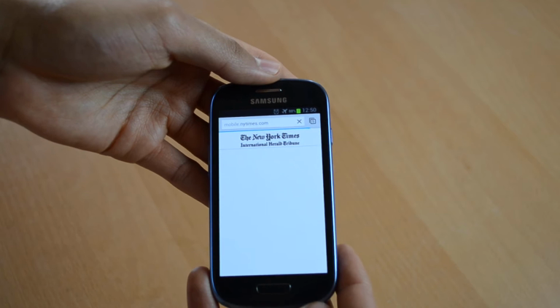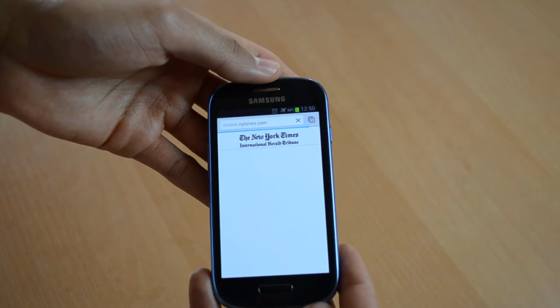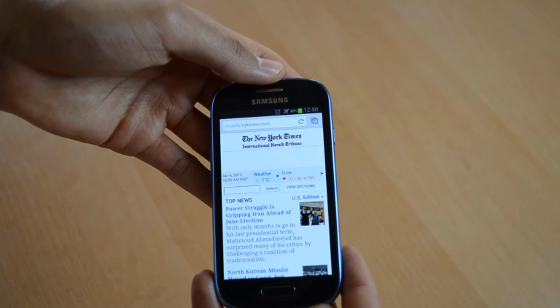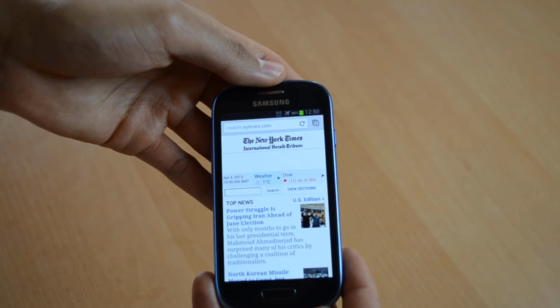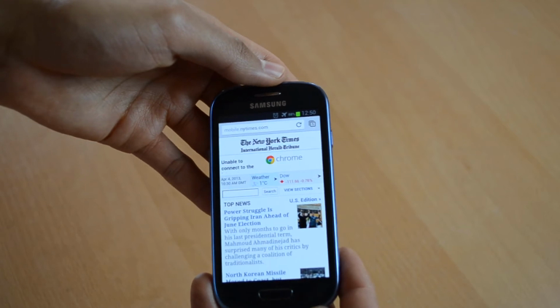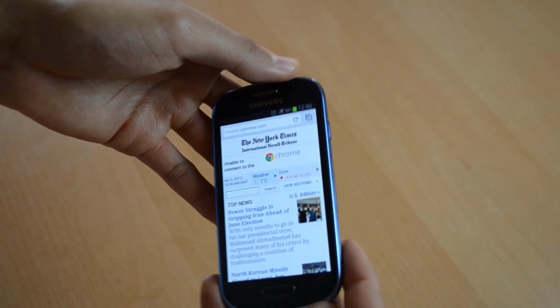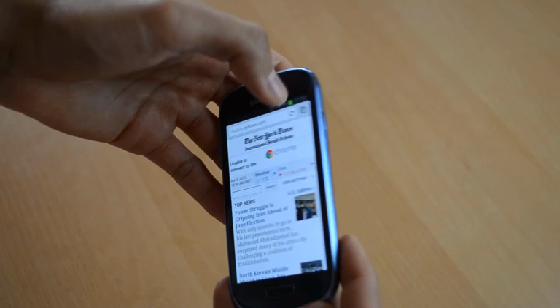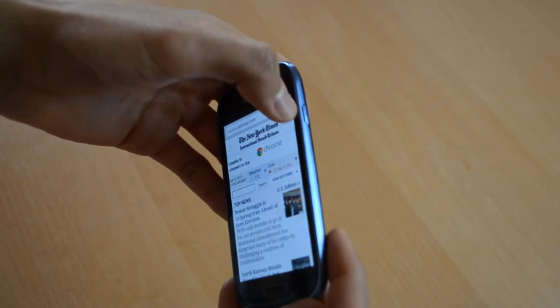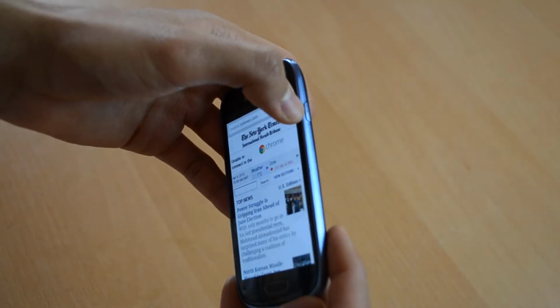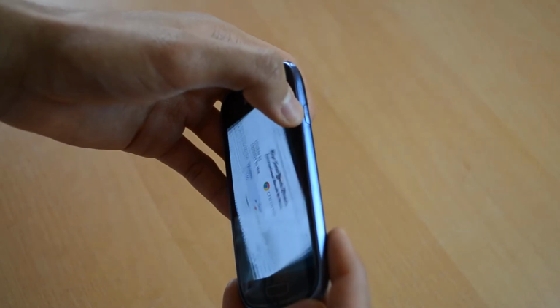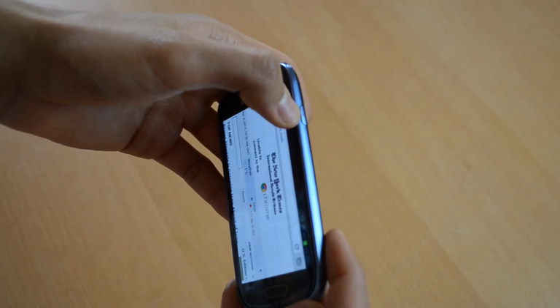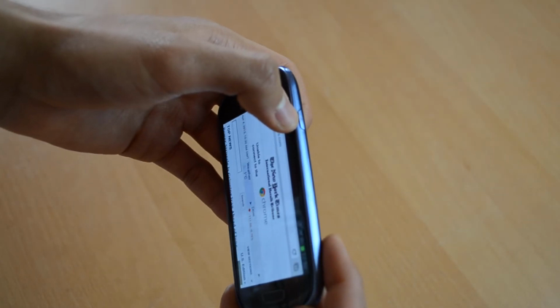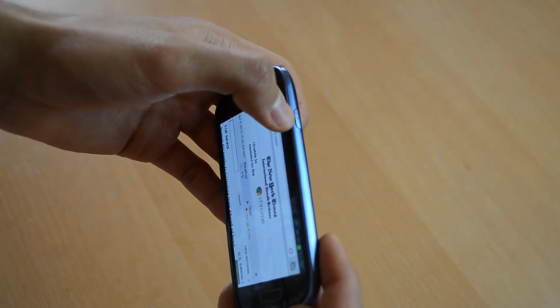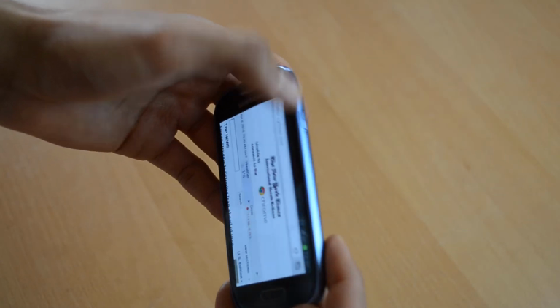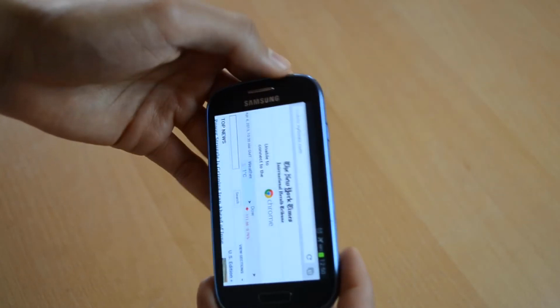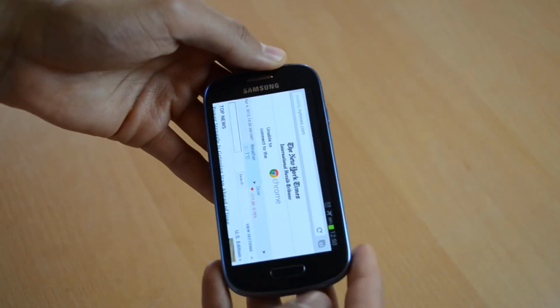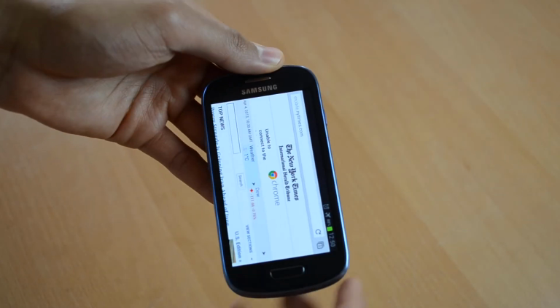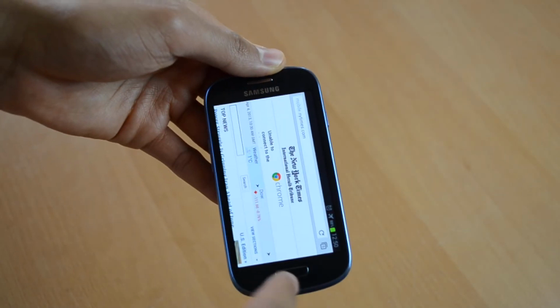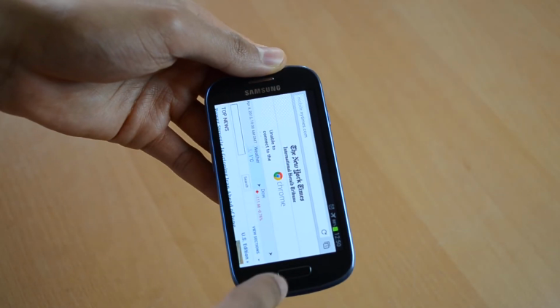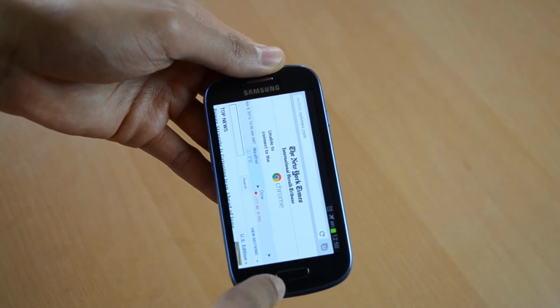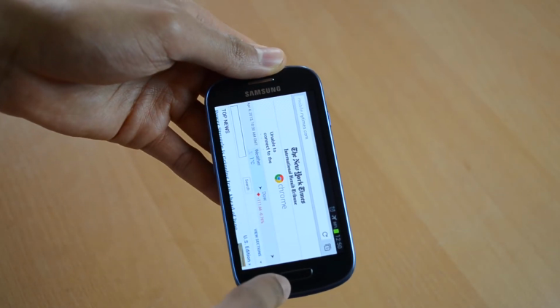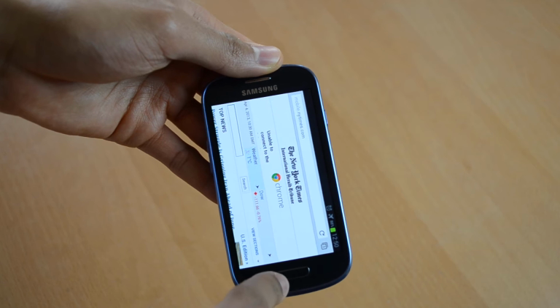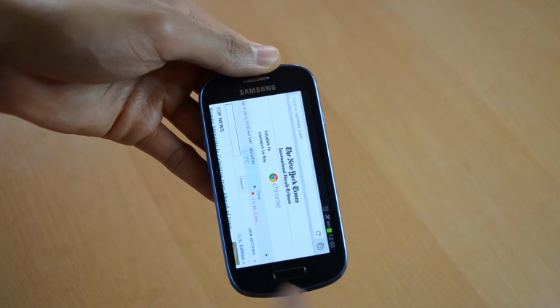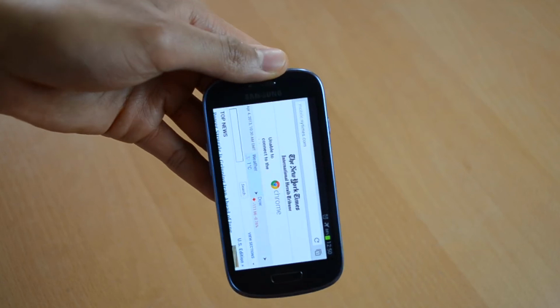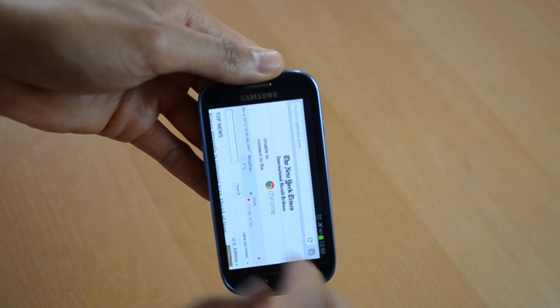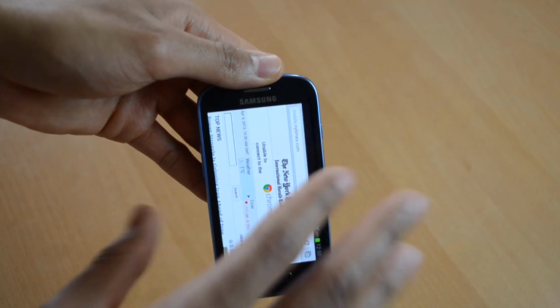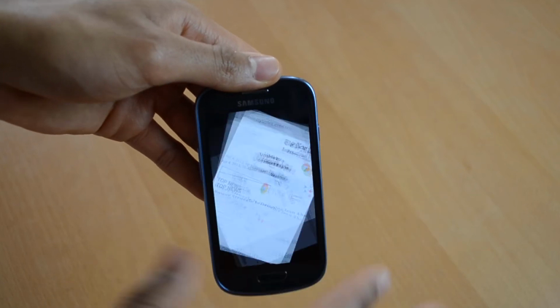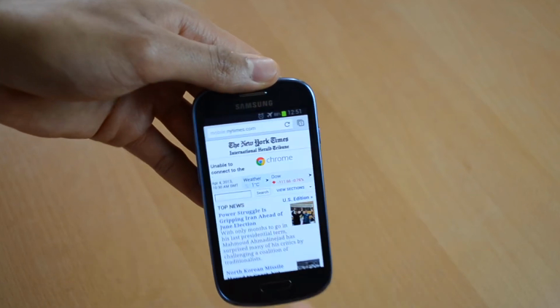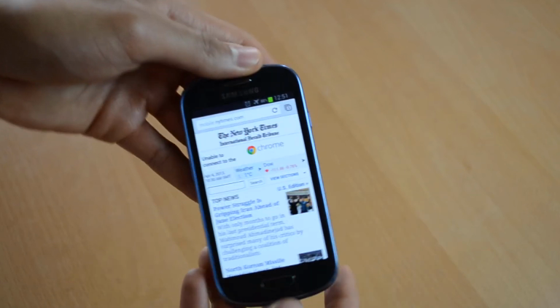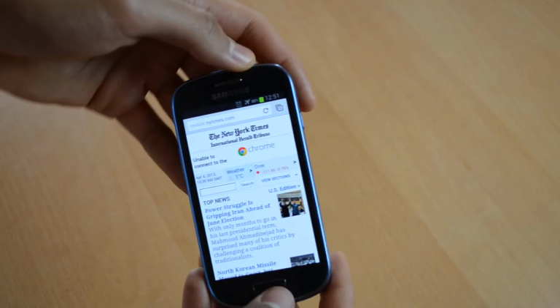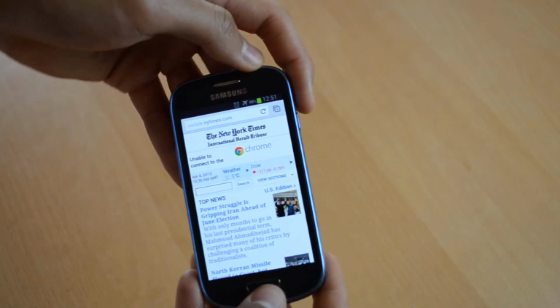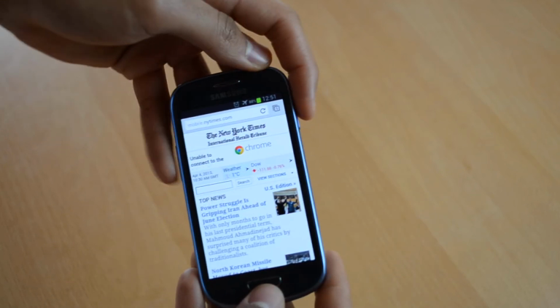You will have to press down the power button at the same time as the home button until the screen flashes. Let's do it.